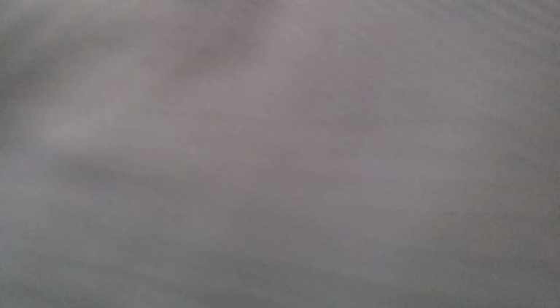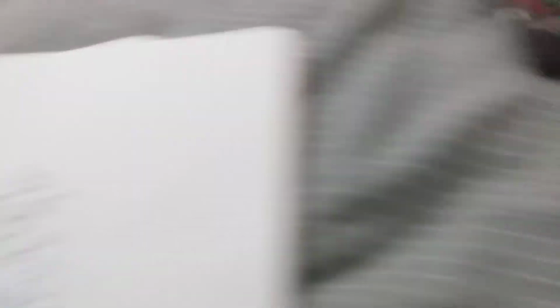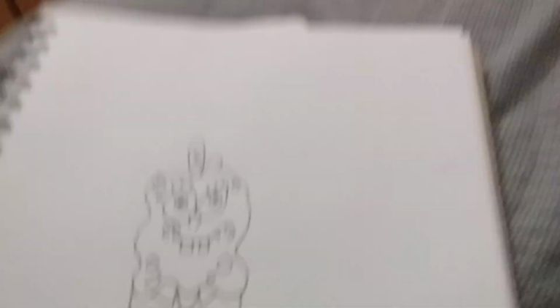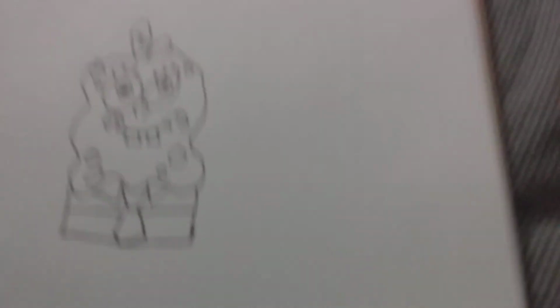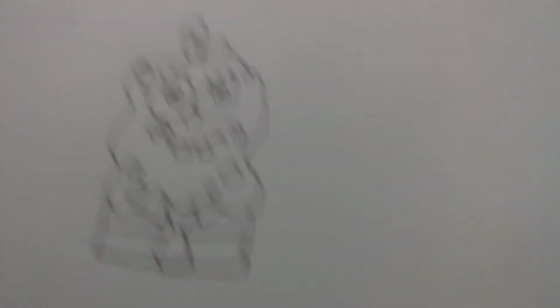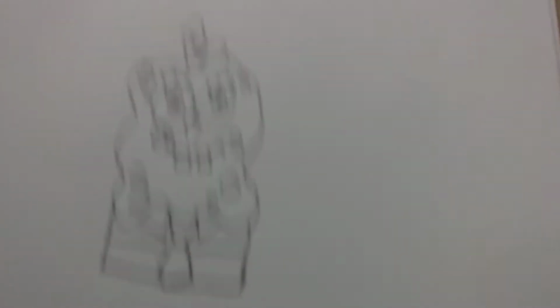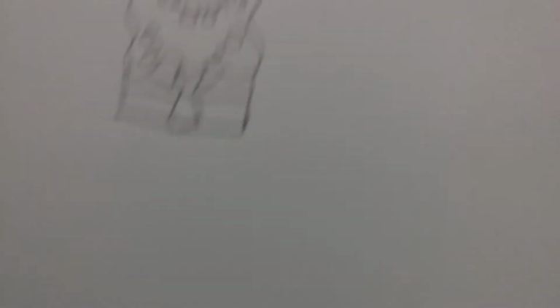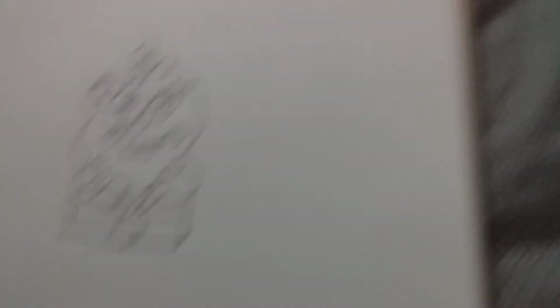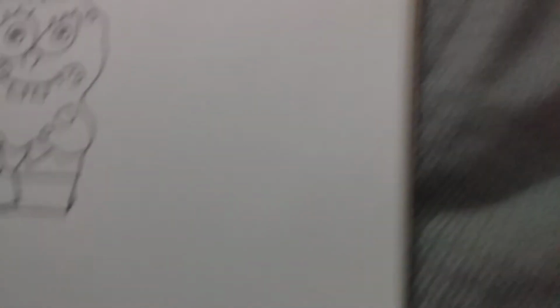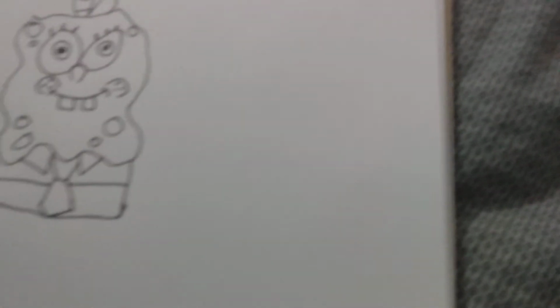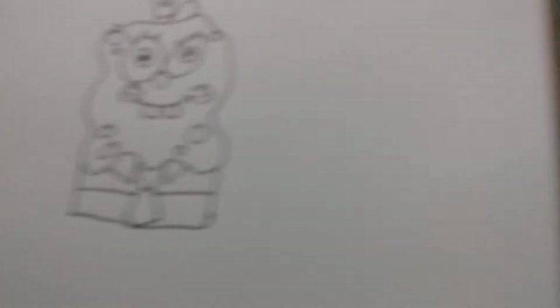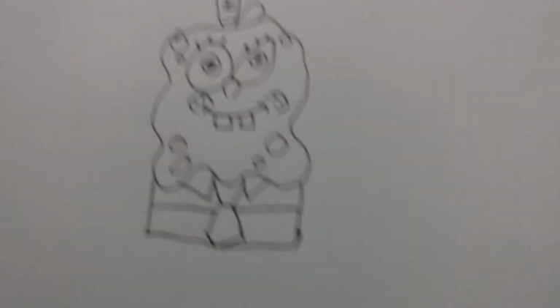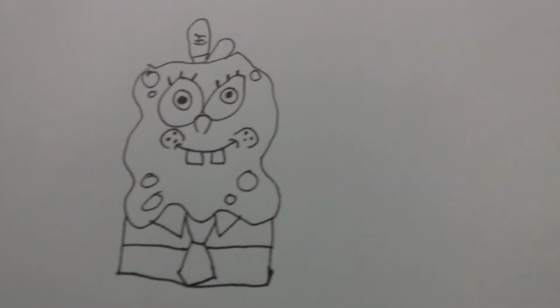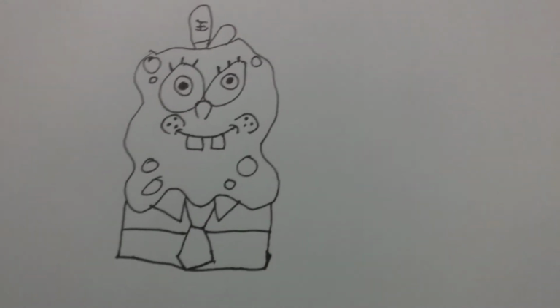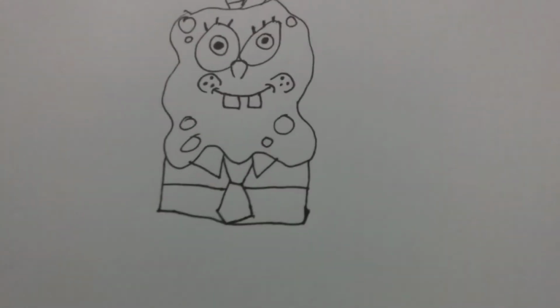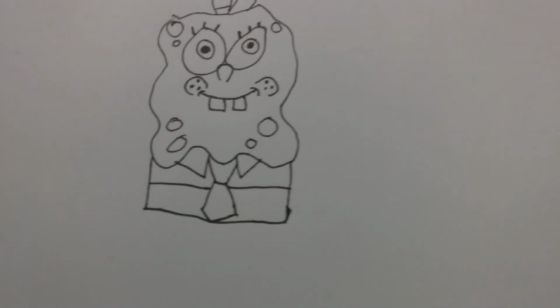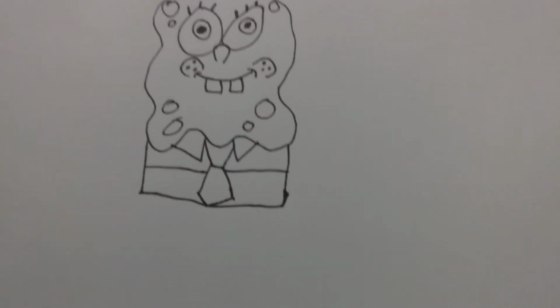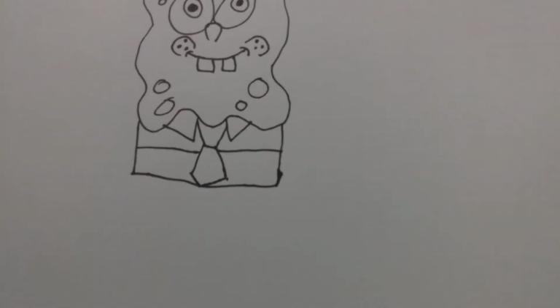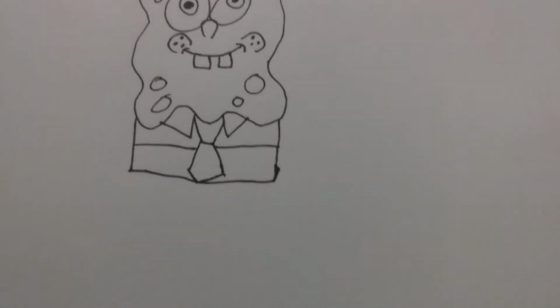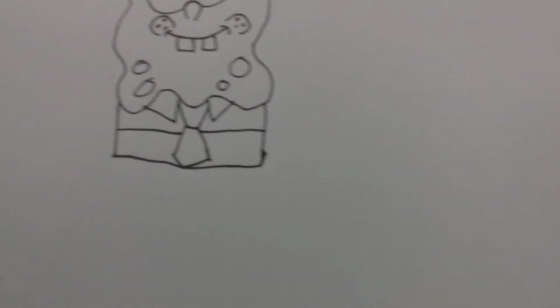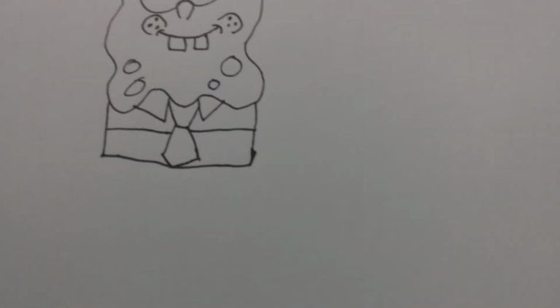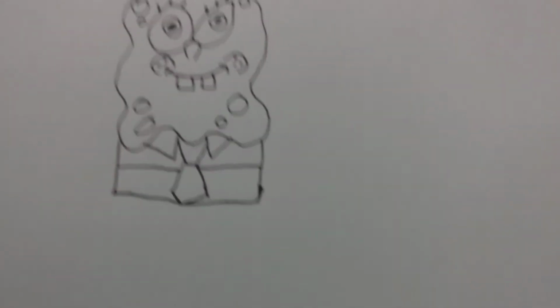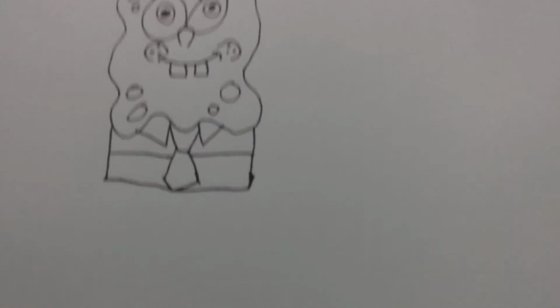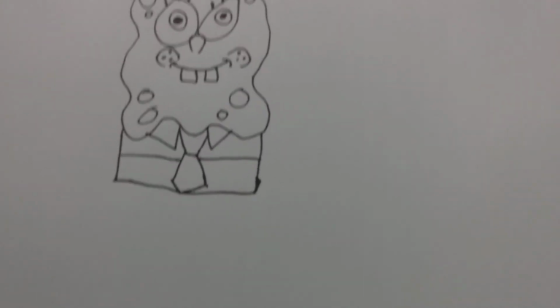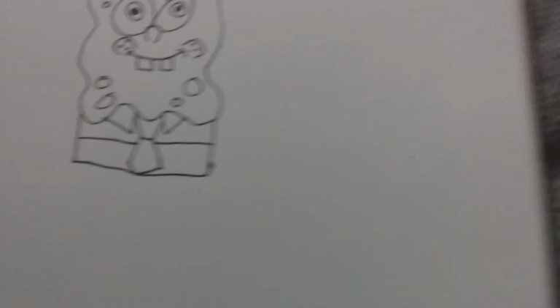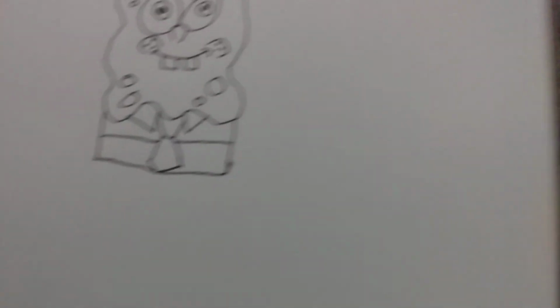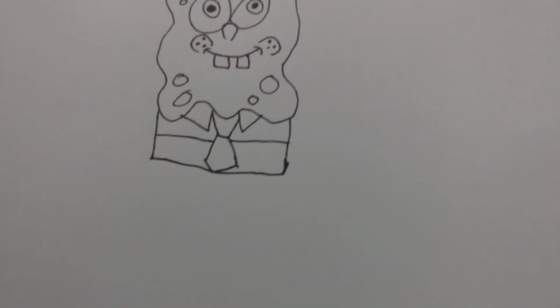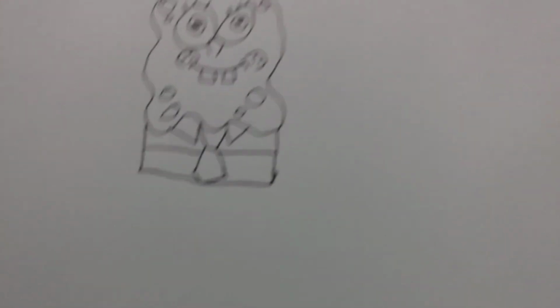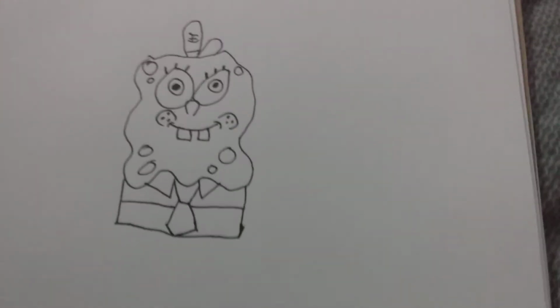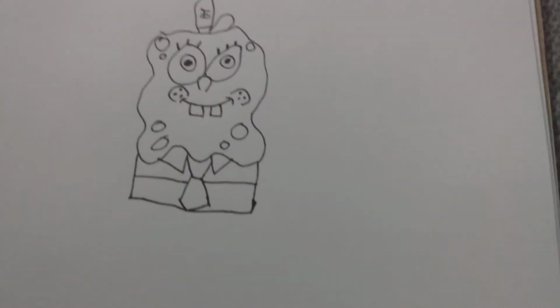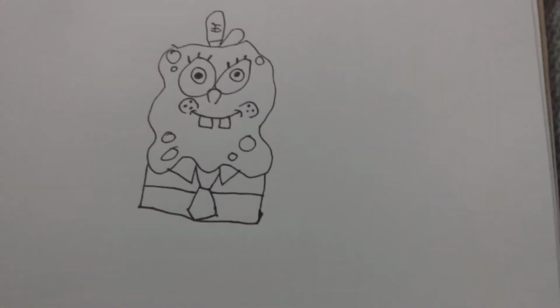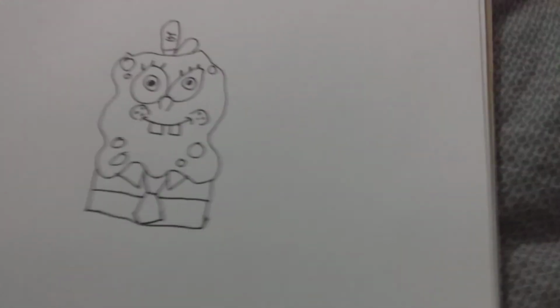Now there it is — there's the tie. Now I'm gonna have to draw the belt.